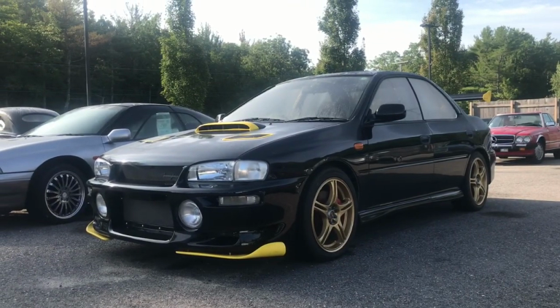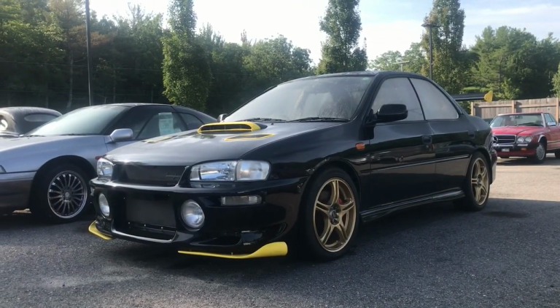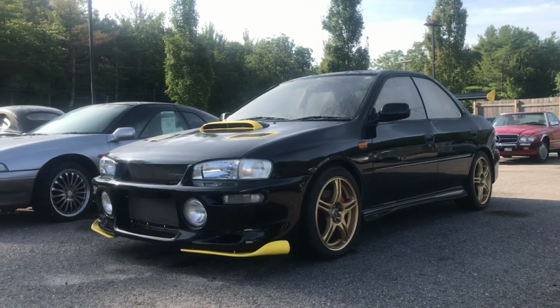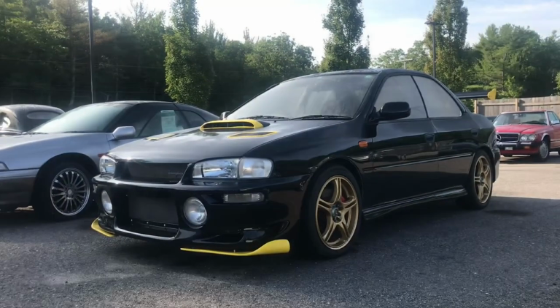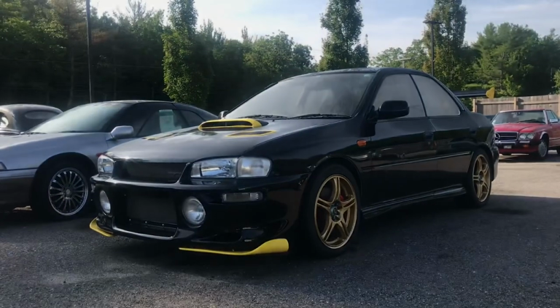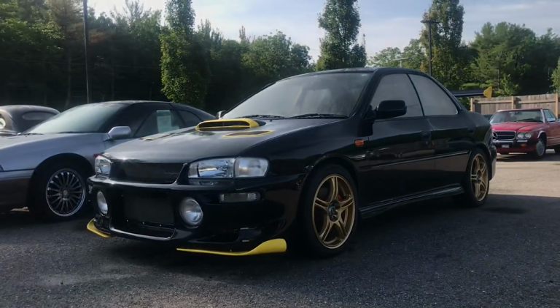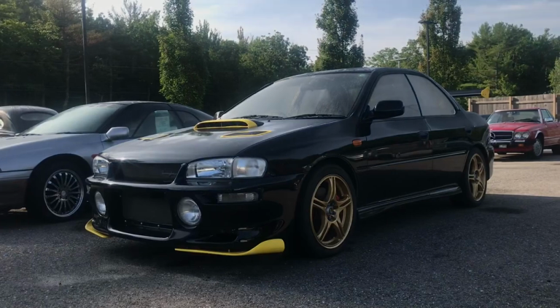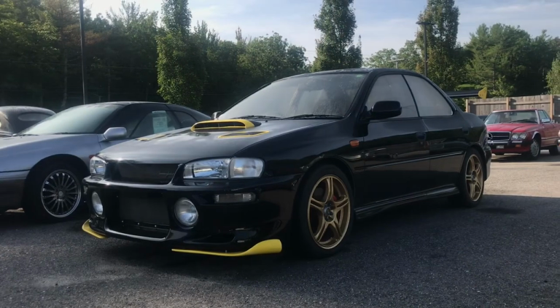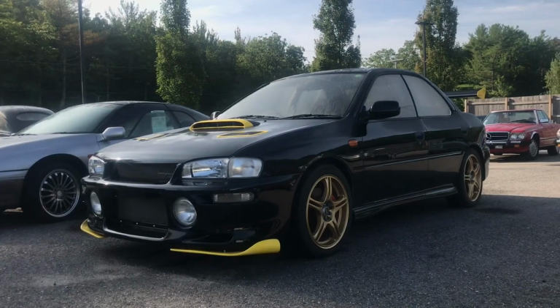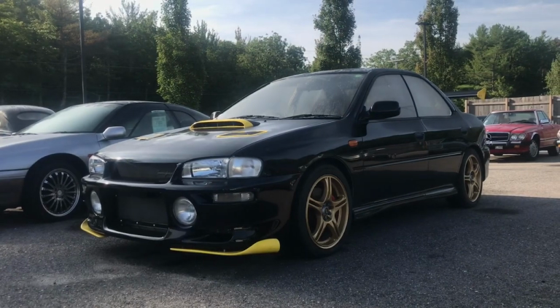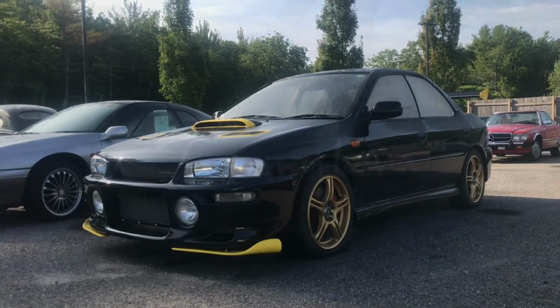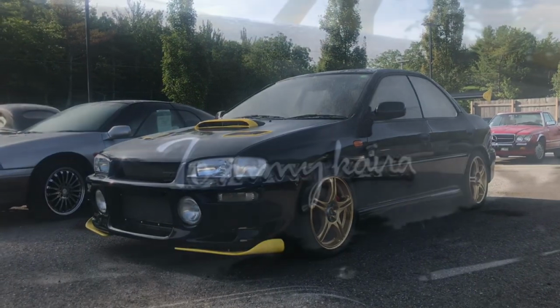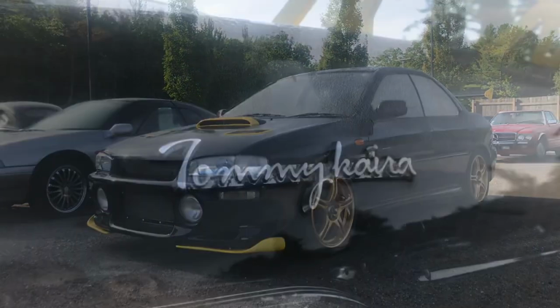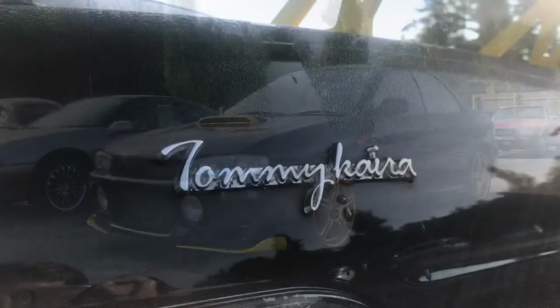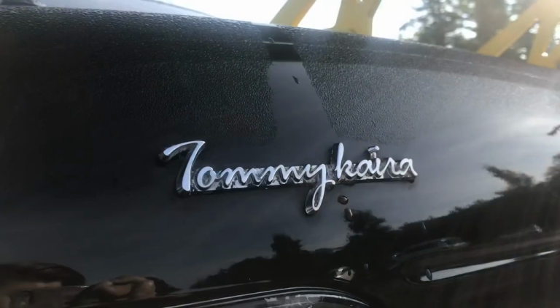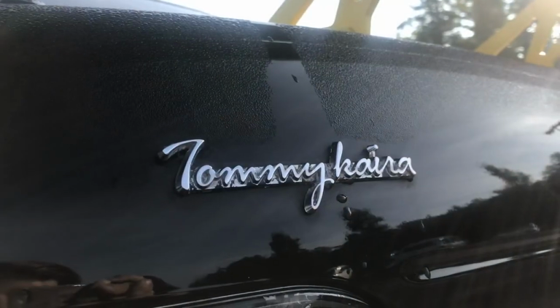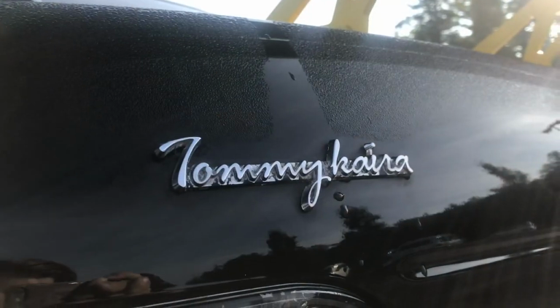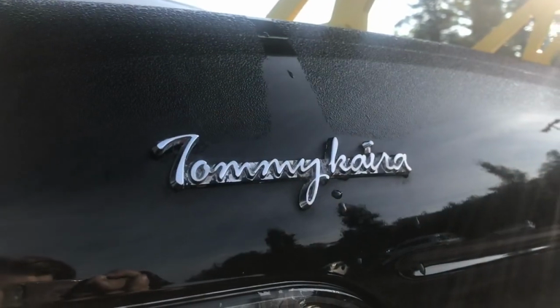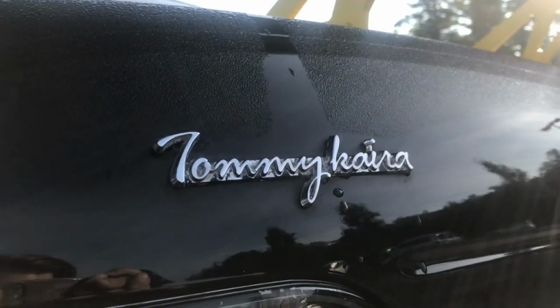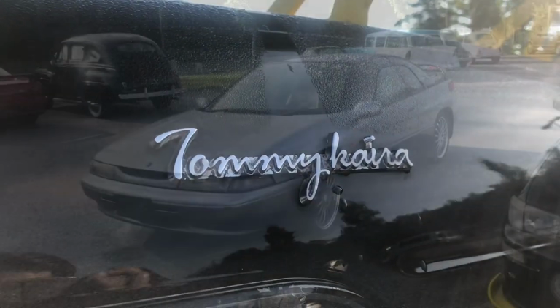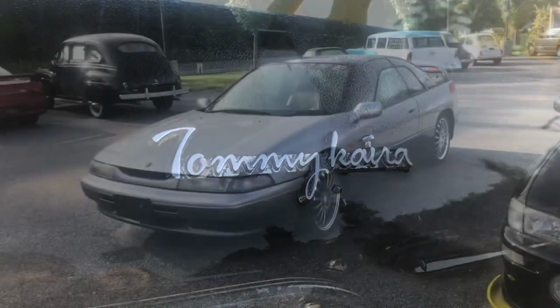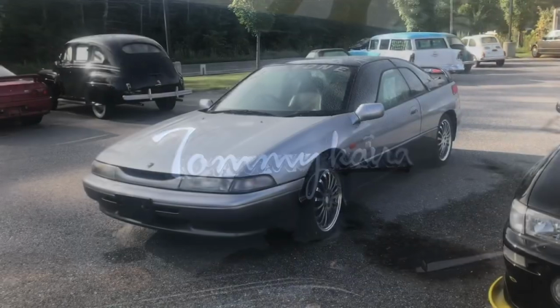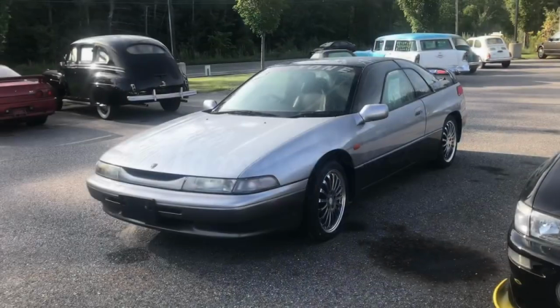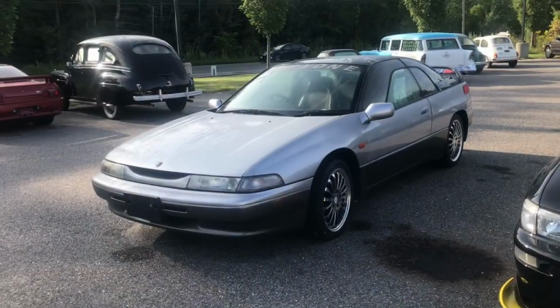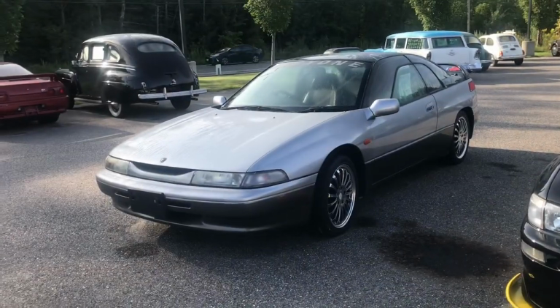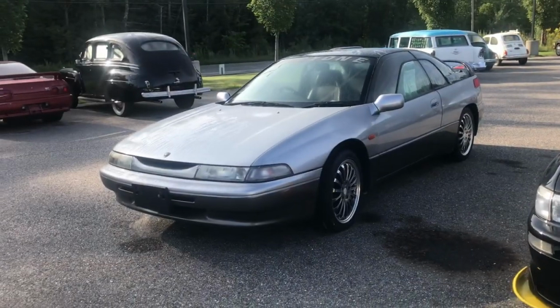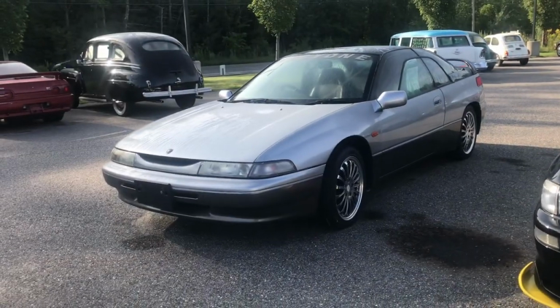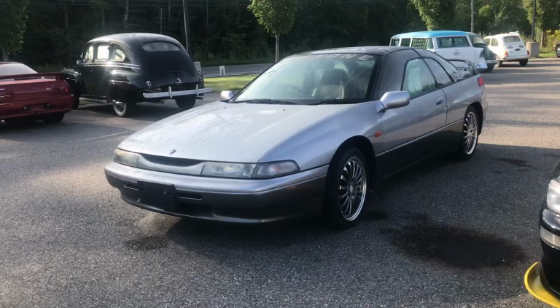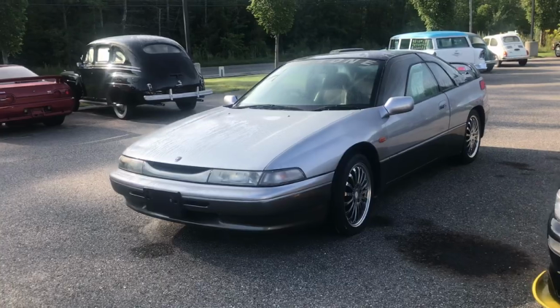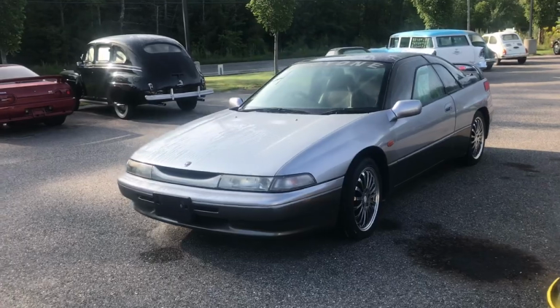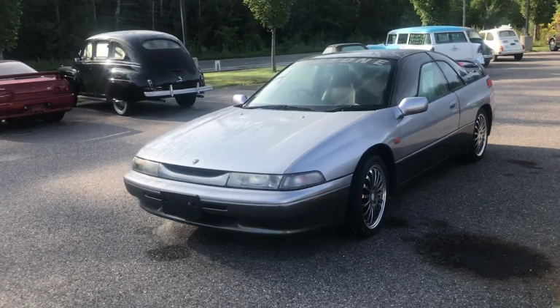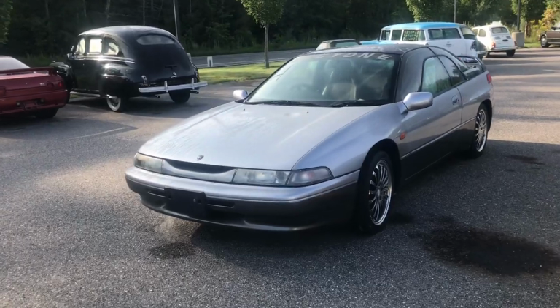So this is a pretty special Subaru — impressive because it's a Tommy Kaira tuning company edition.